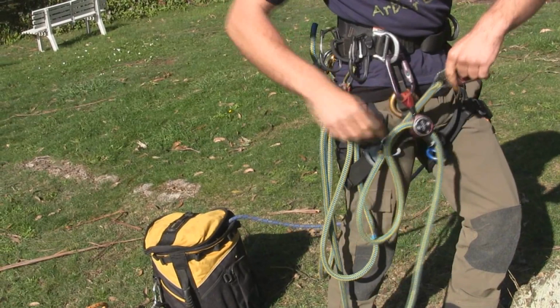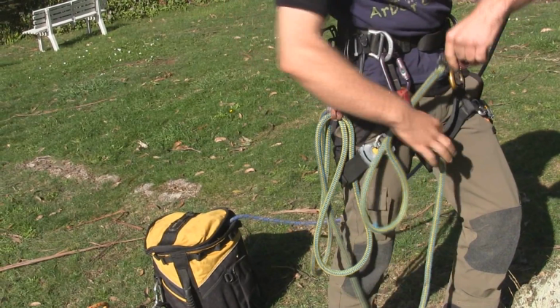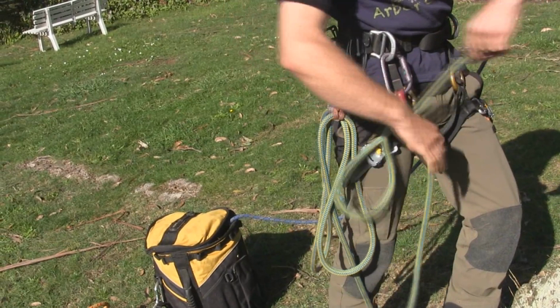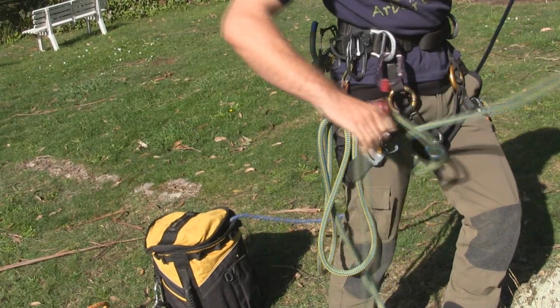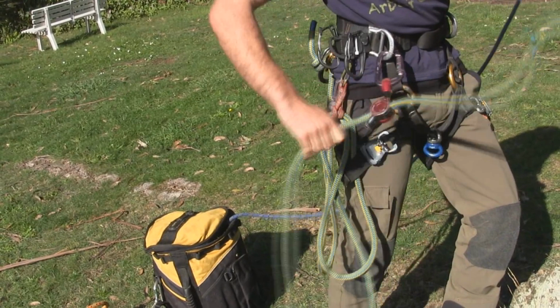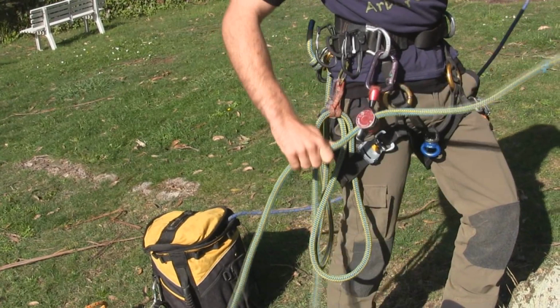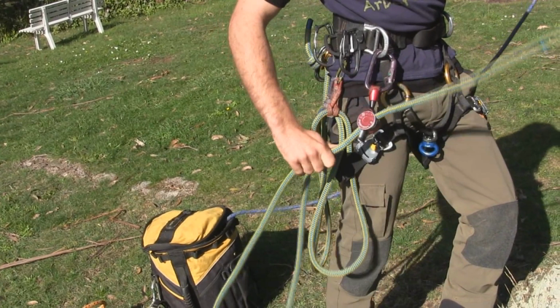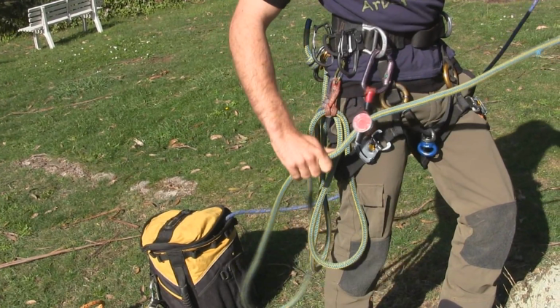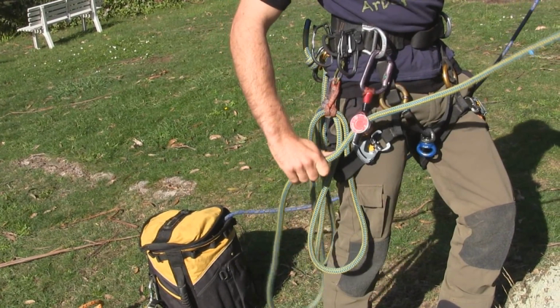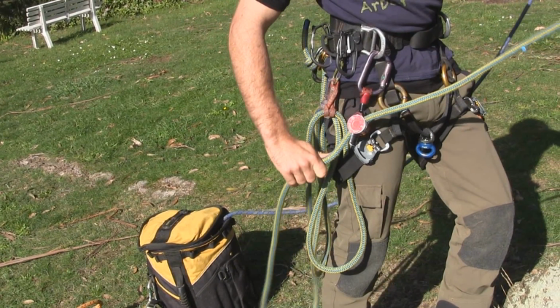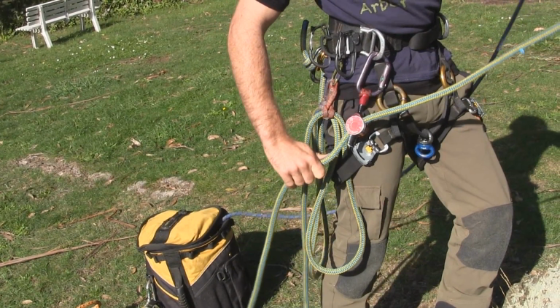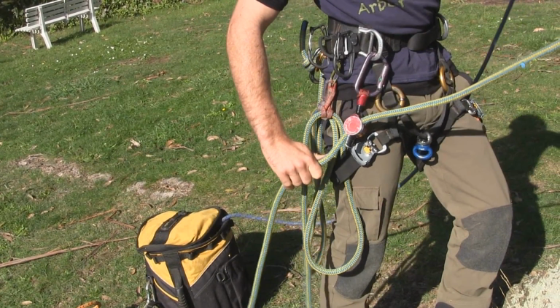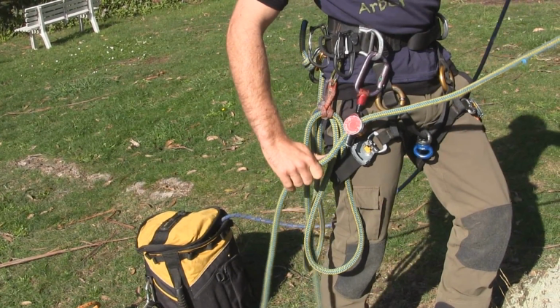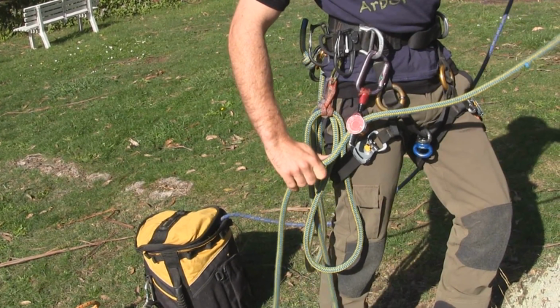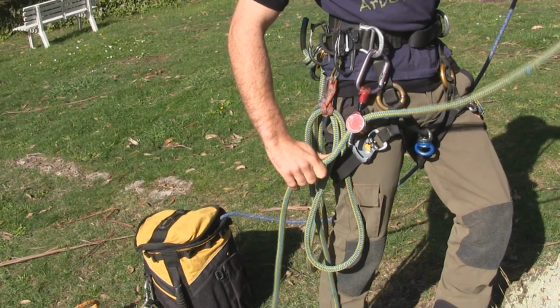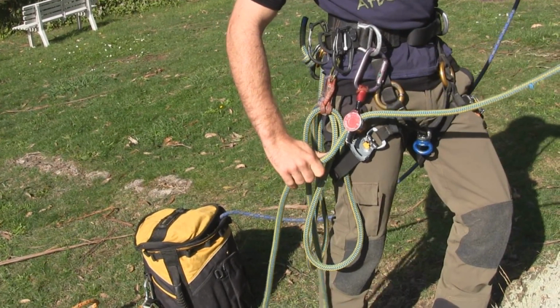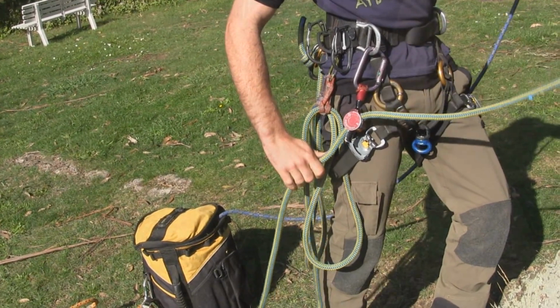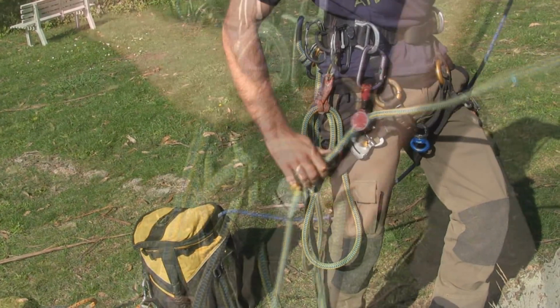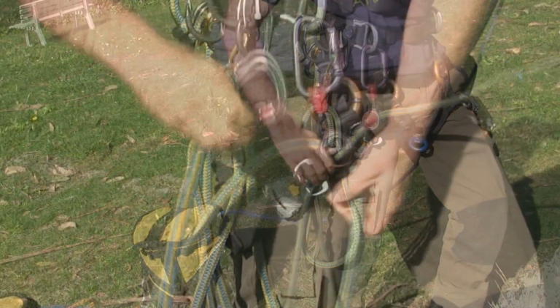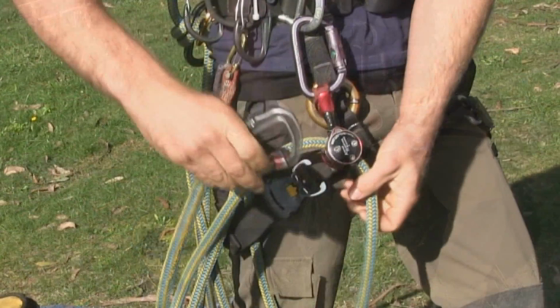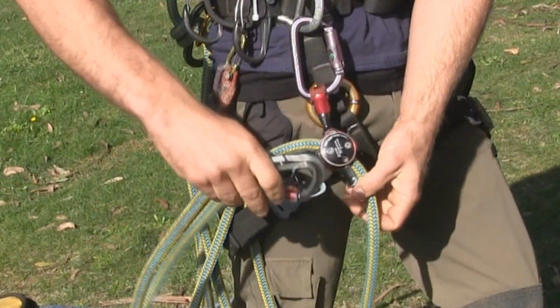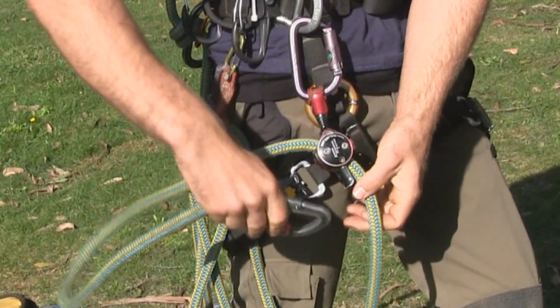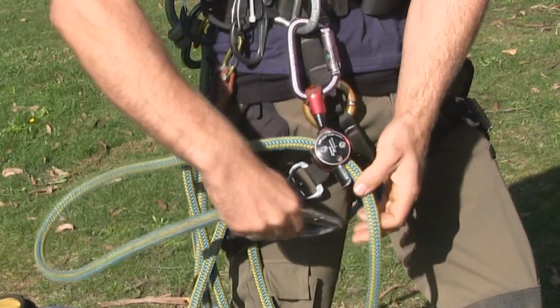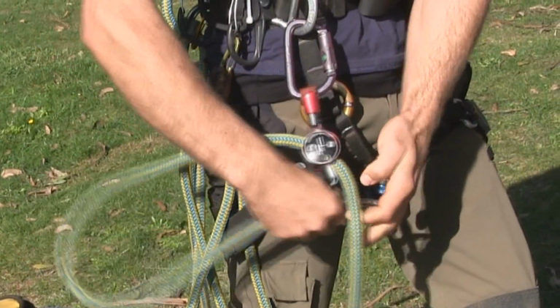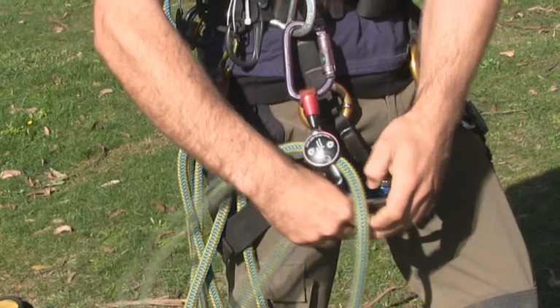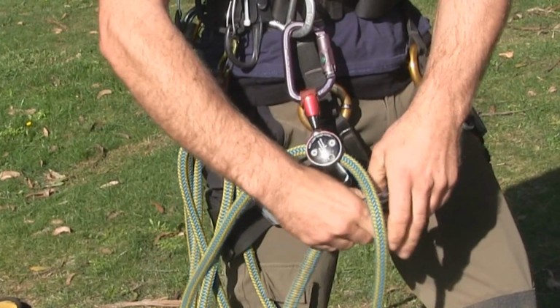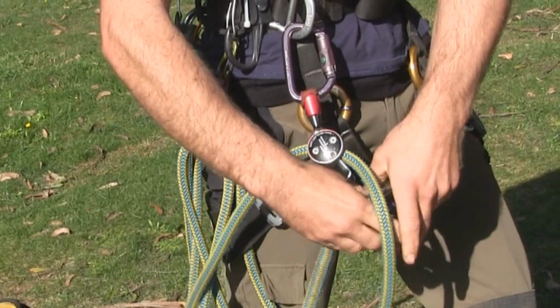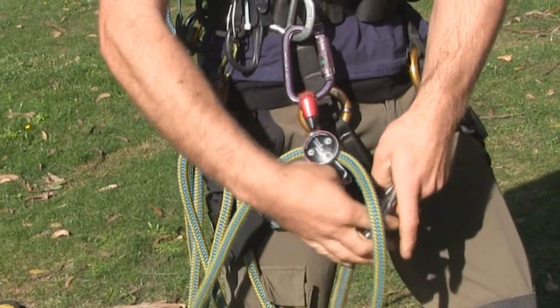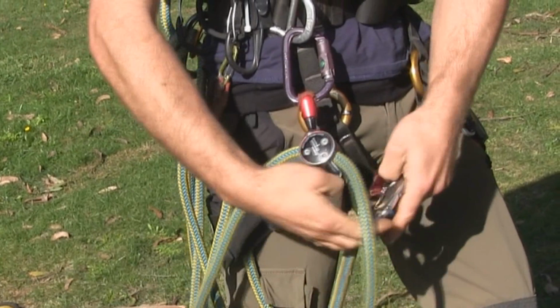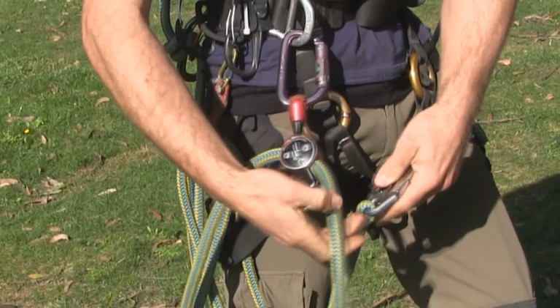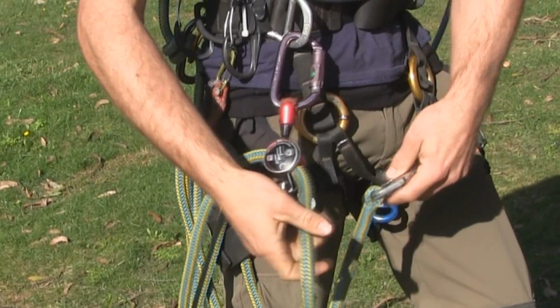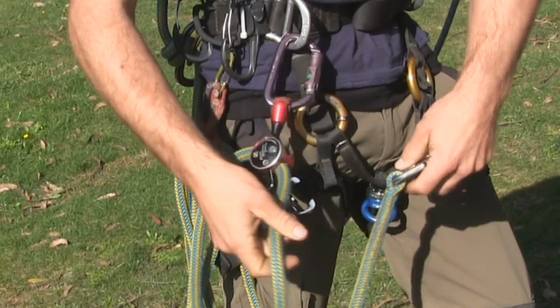The swivel also allows any loops in the rope to be quickly and easily untwisted without having to disconnect from the system.